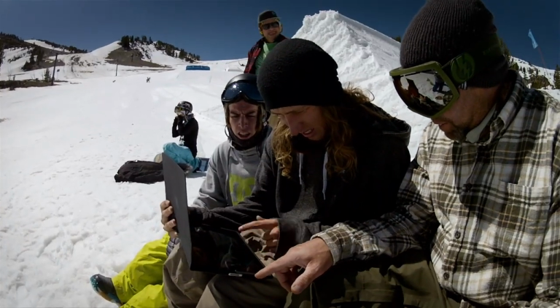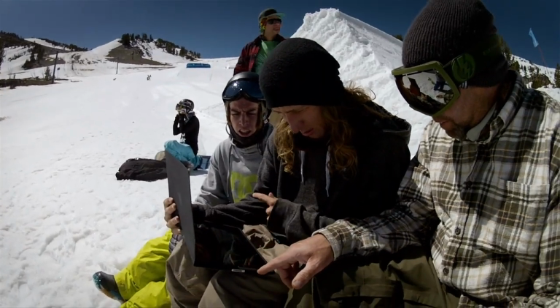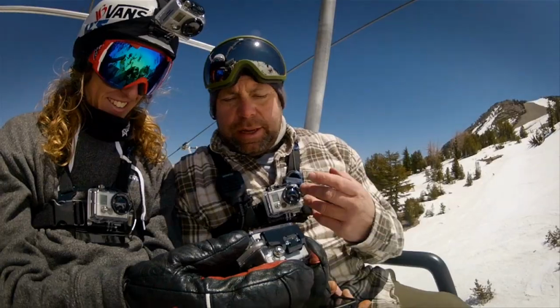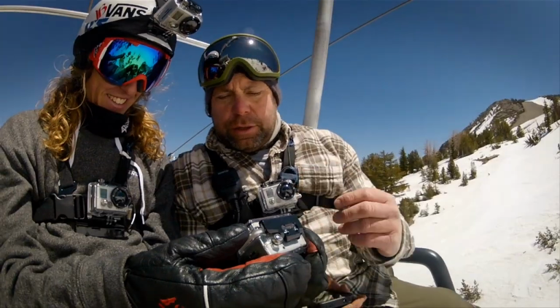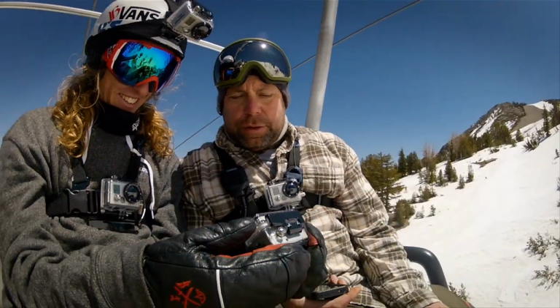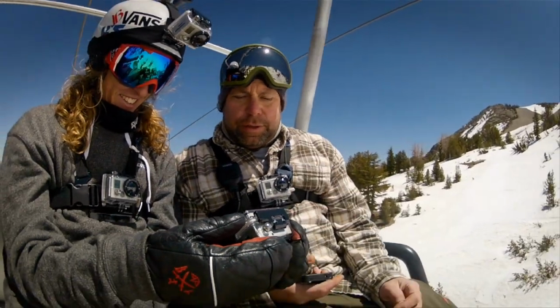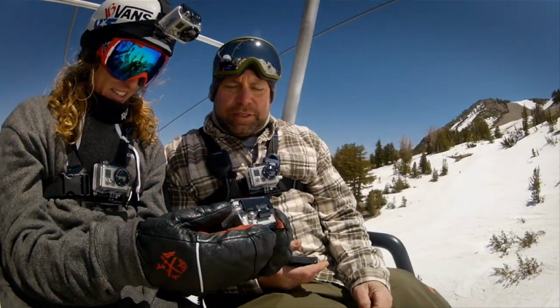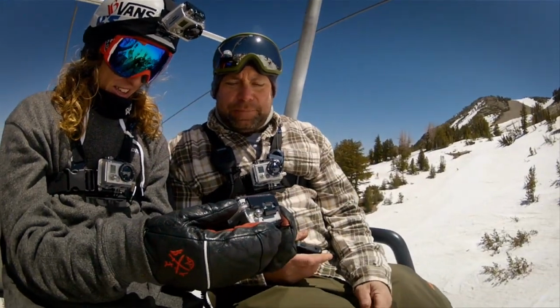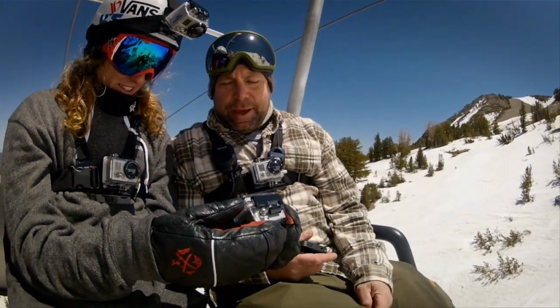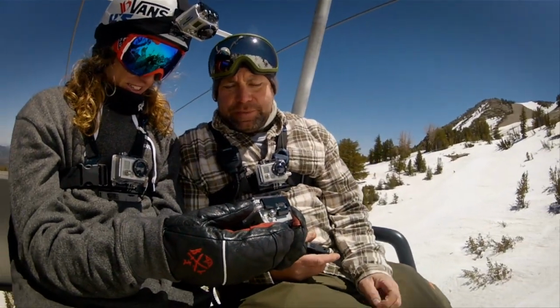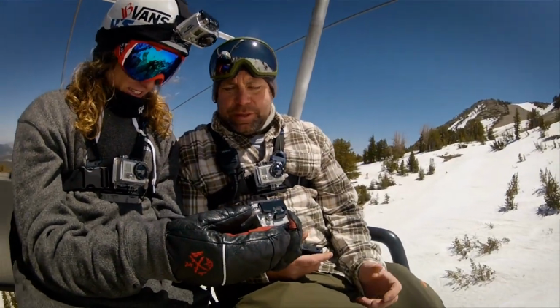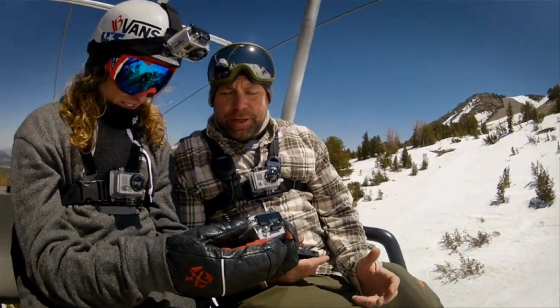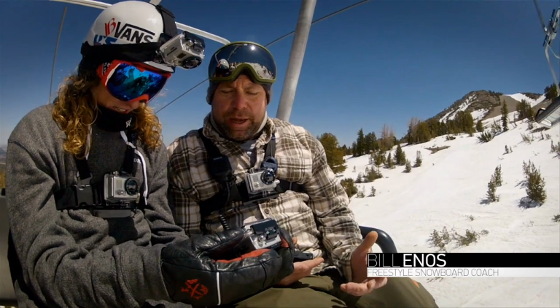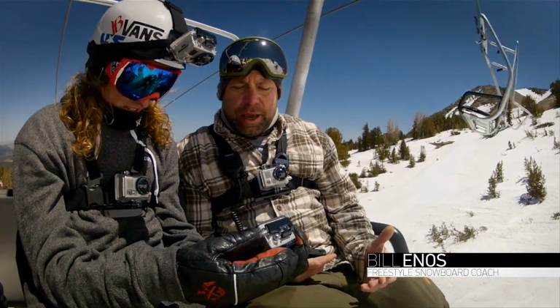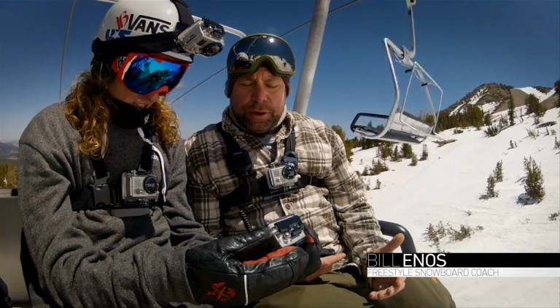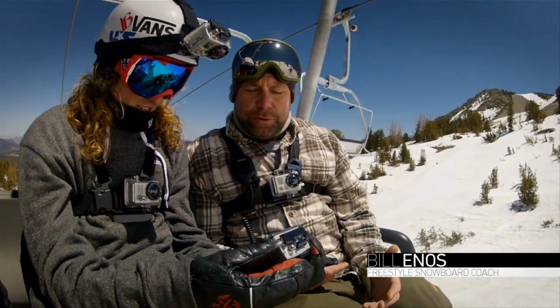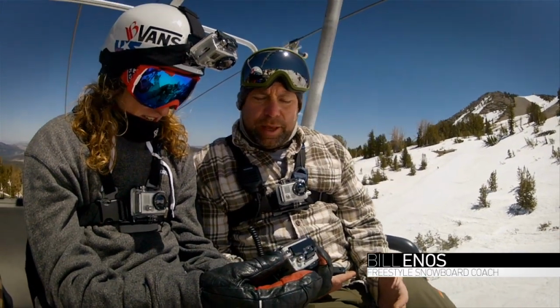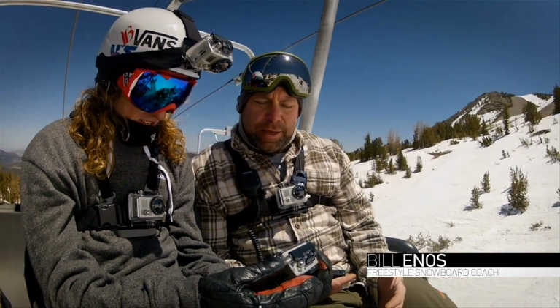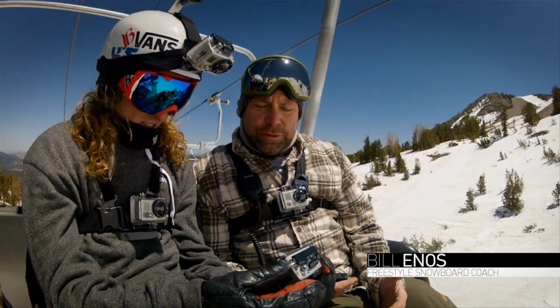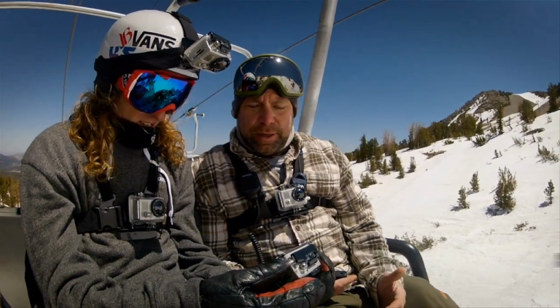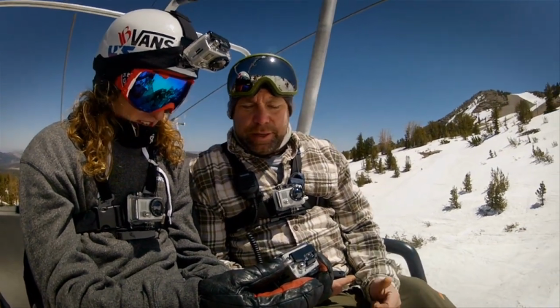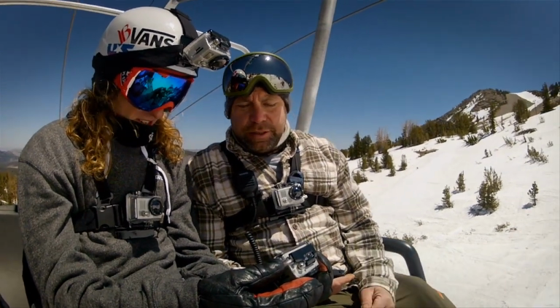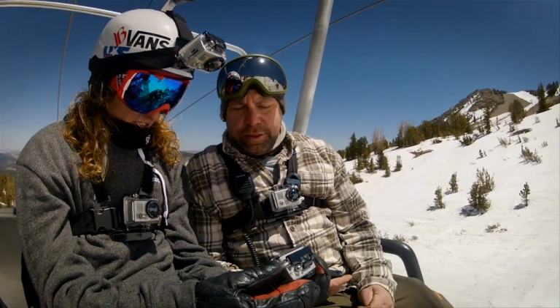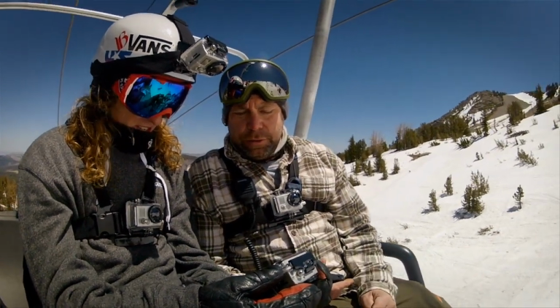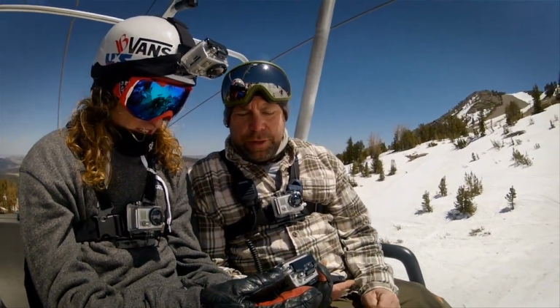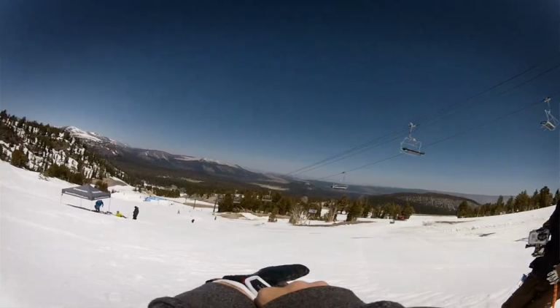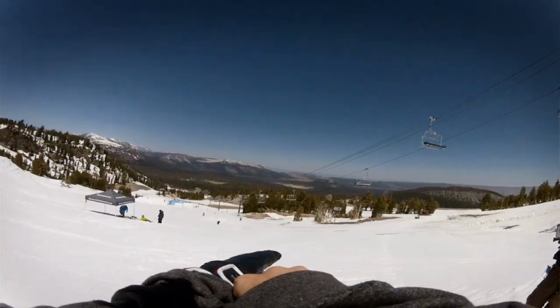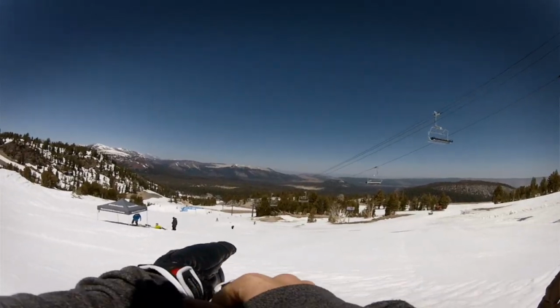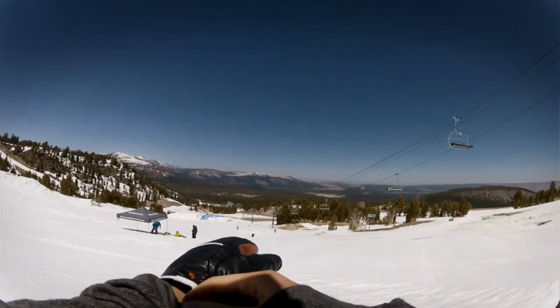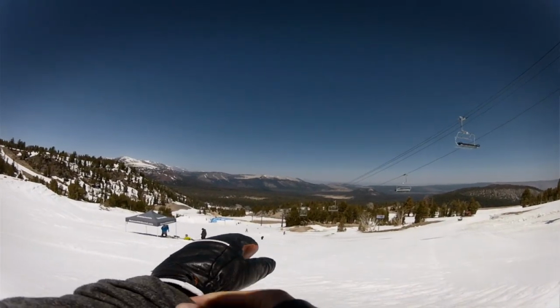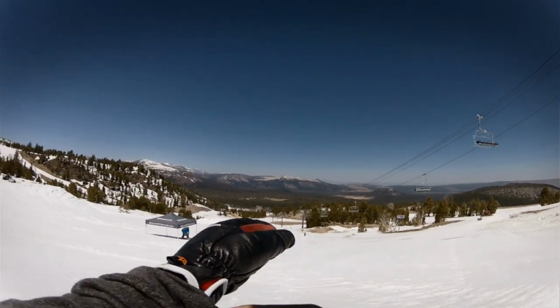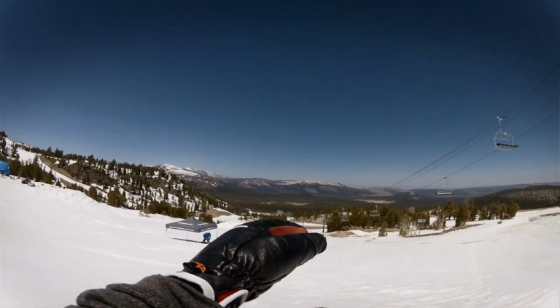You get a little early sometimes — you've got to kind of hold that edge, hold that edge. Don't get impatient going up the jump.